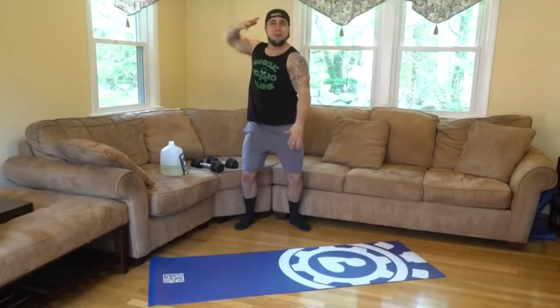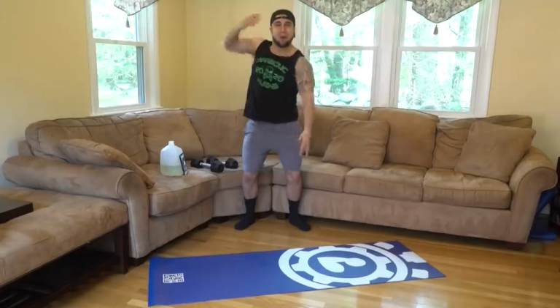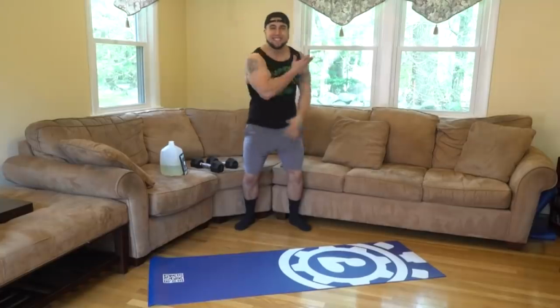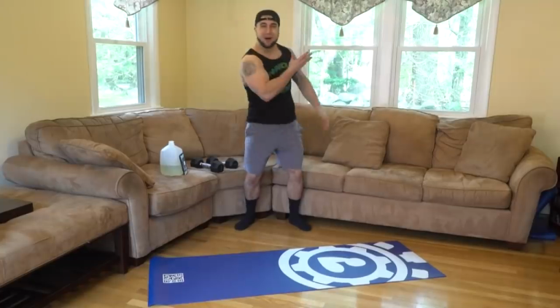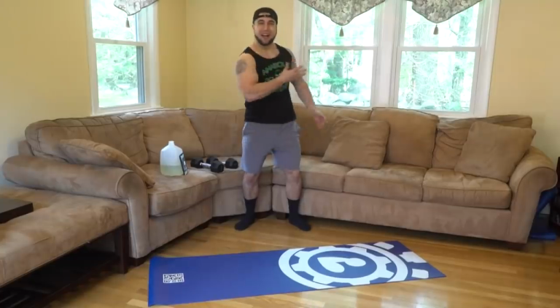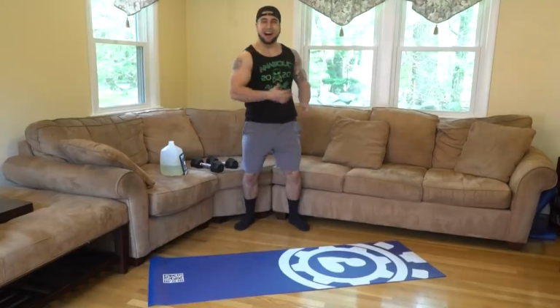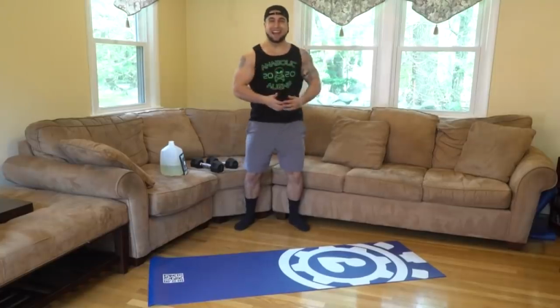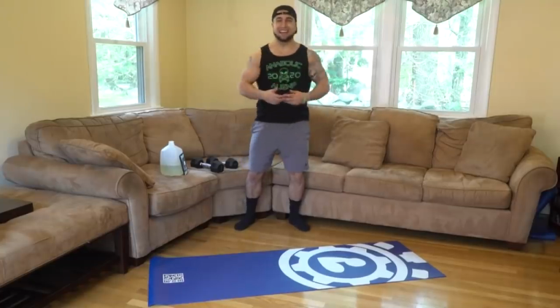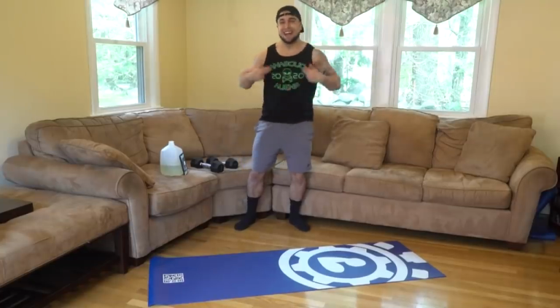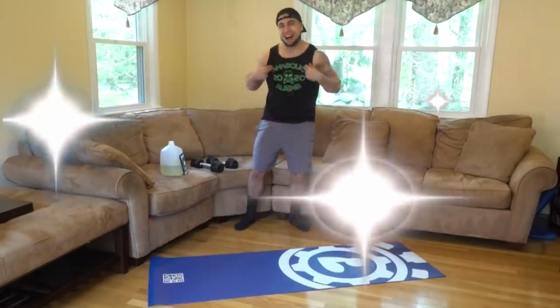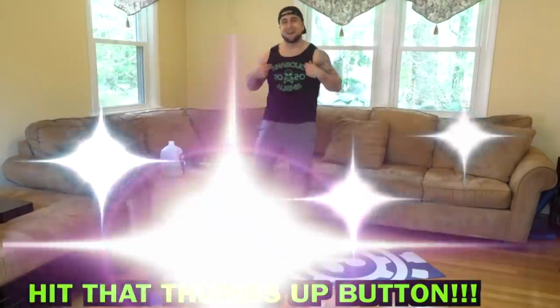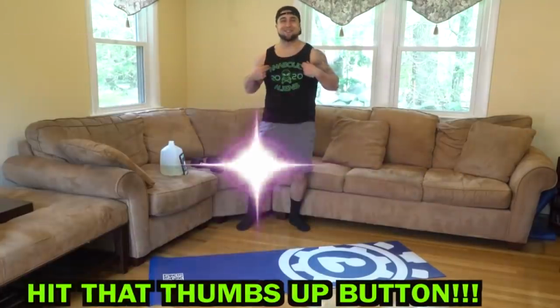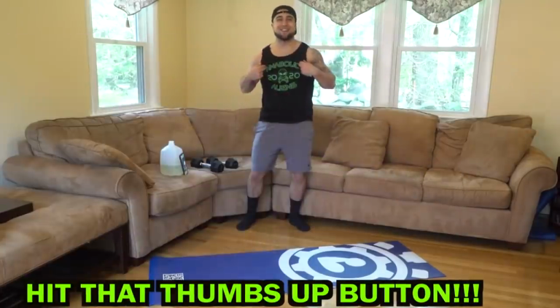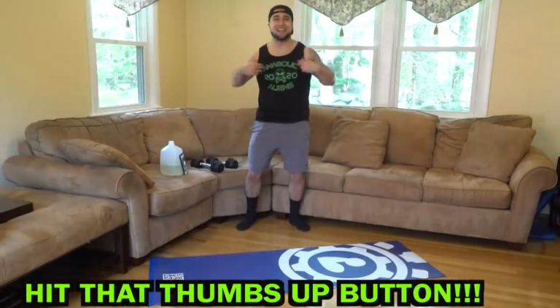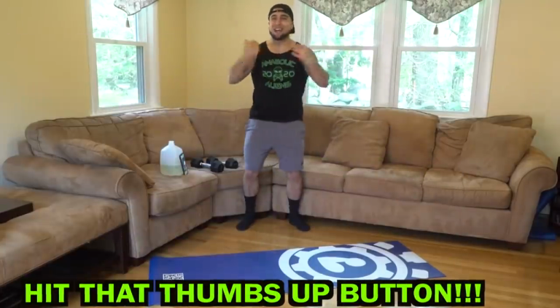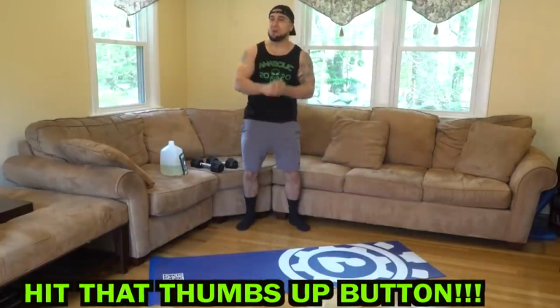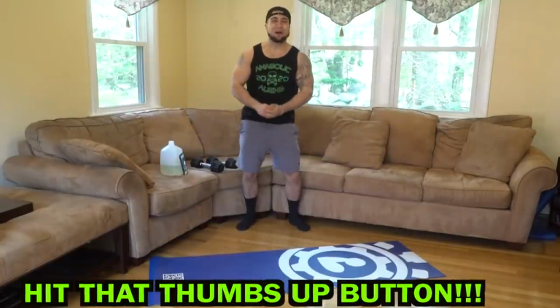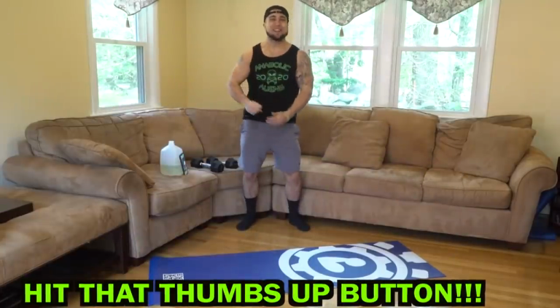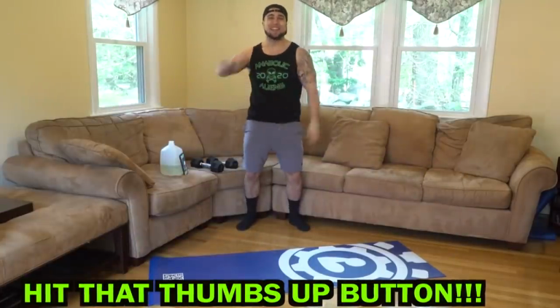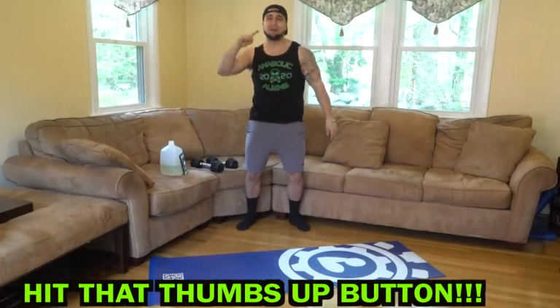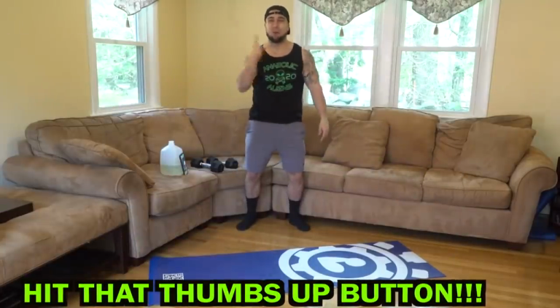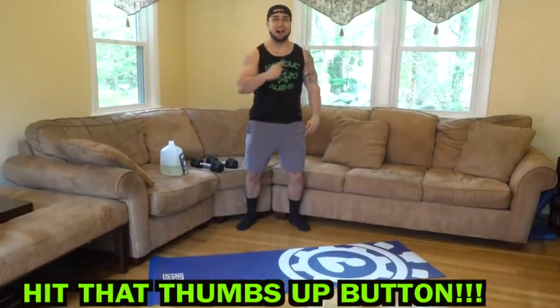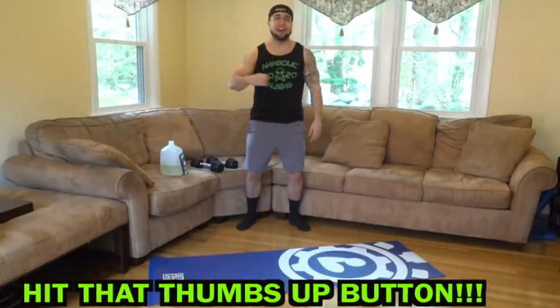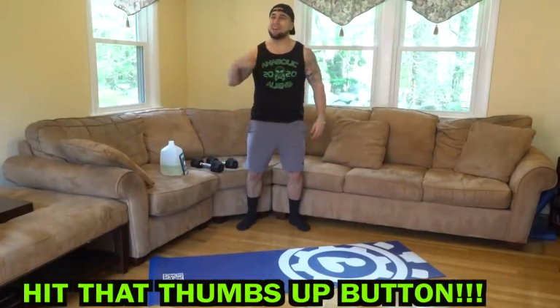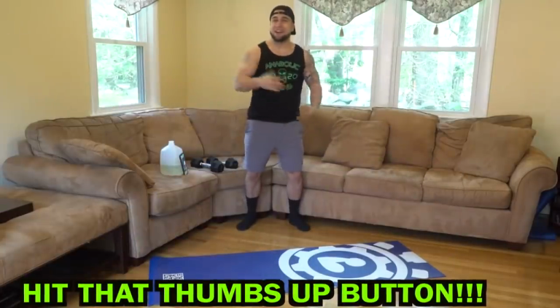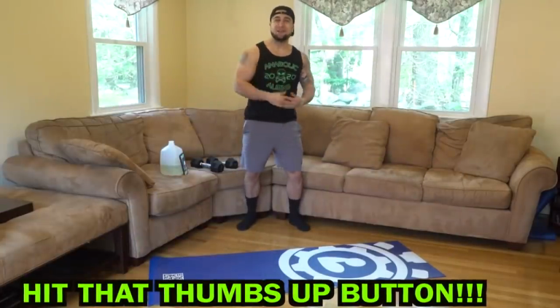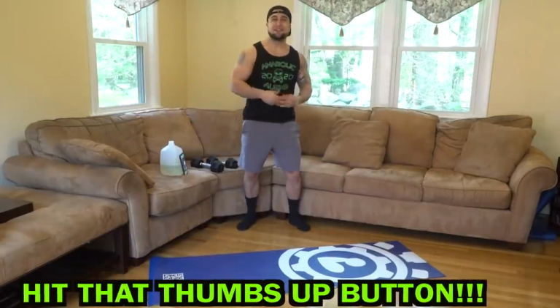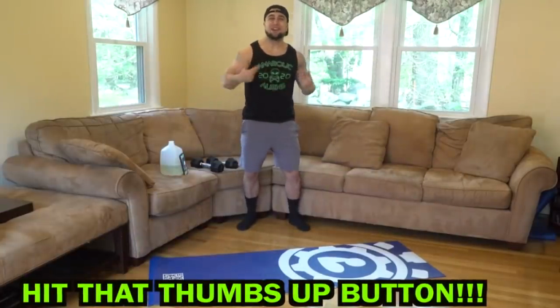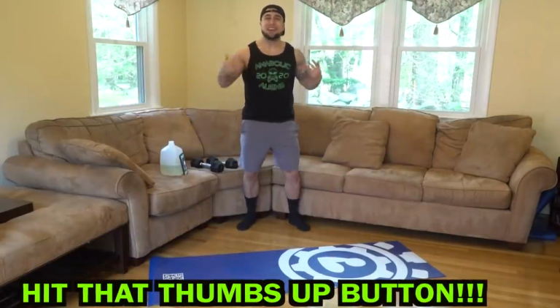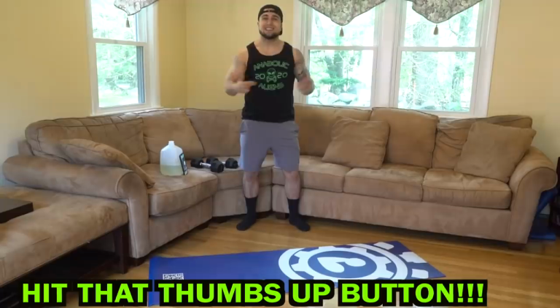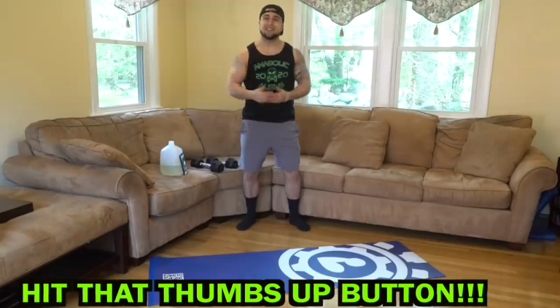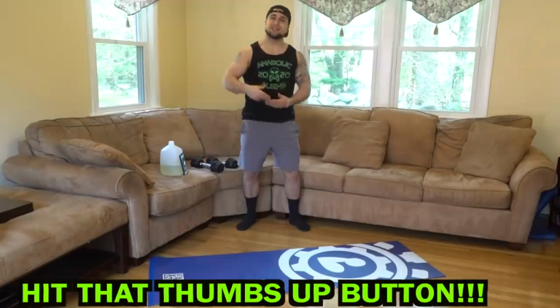What is going on aliens? I'm Mike Rosa and welcome to day one of my new 30-day series.